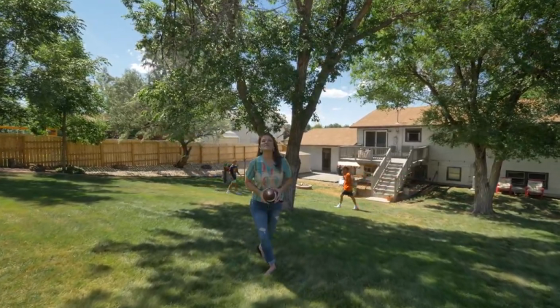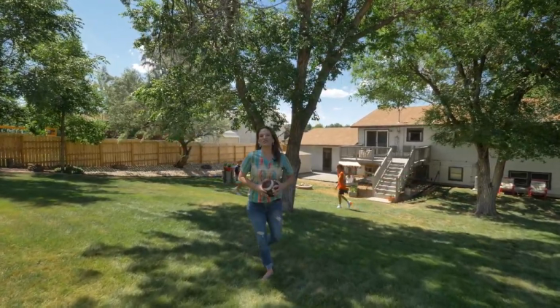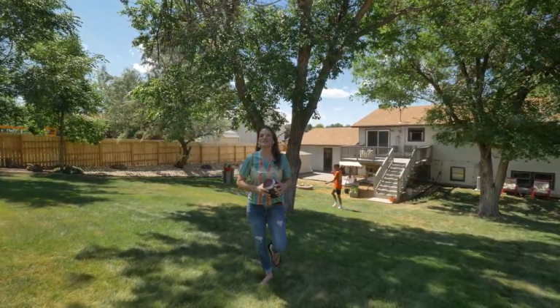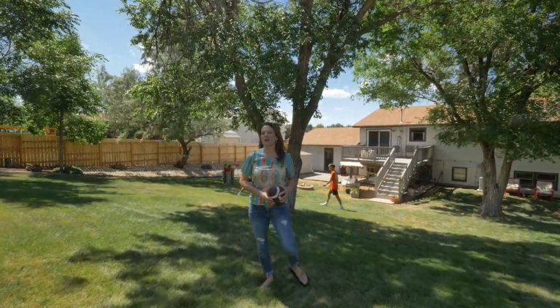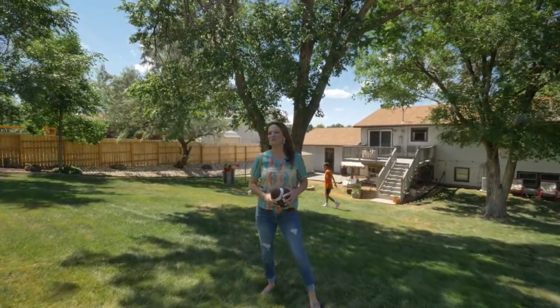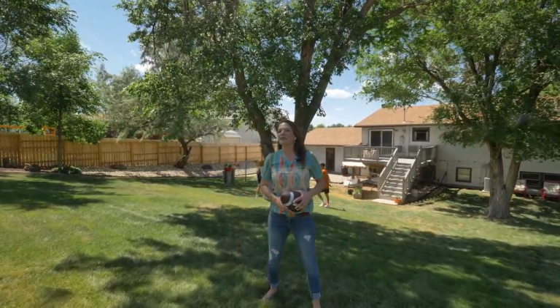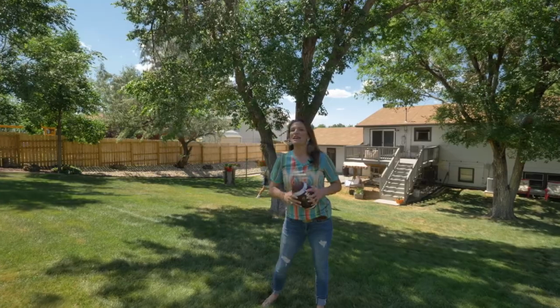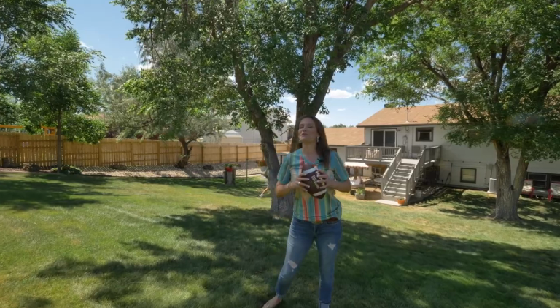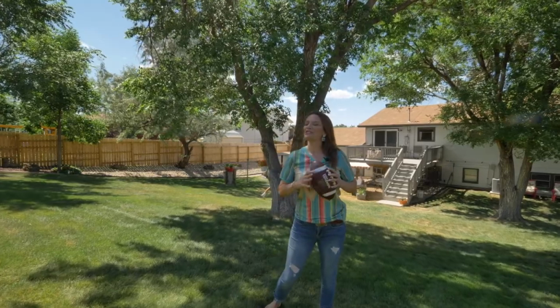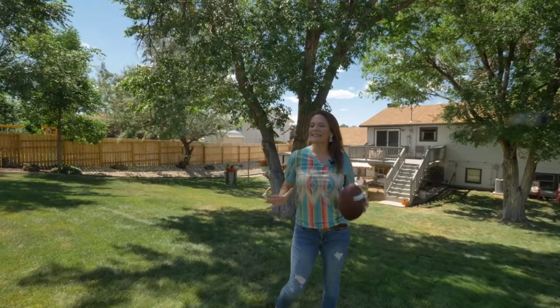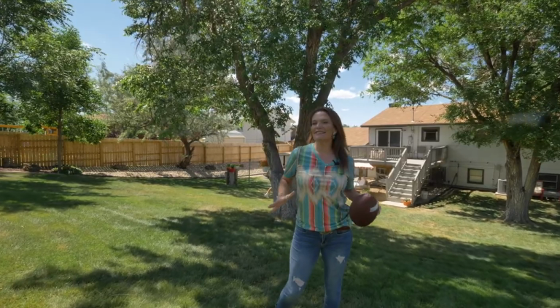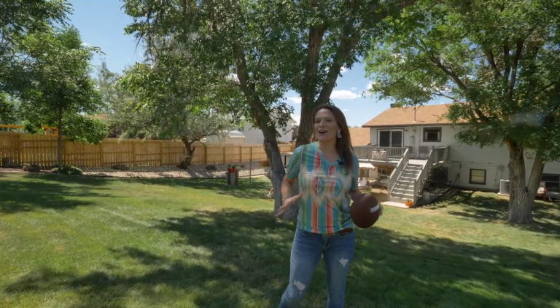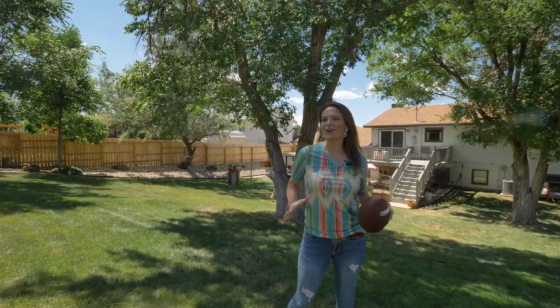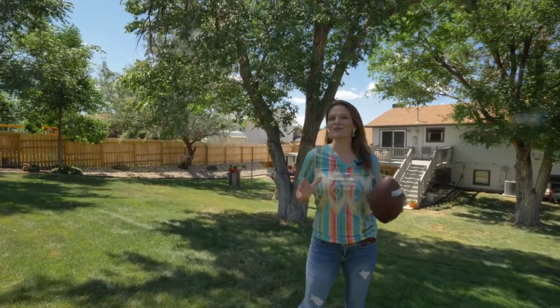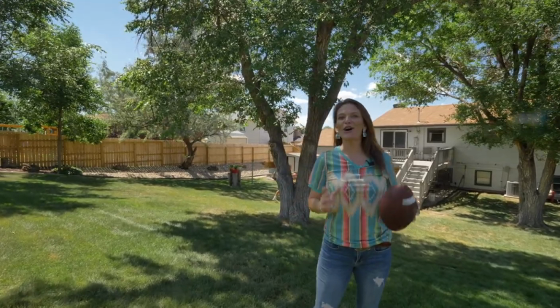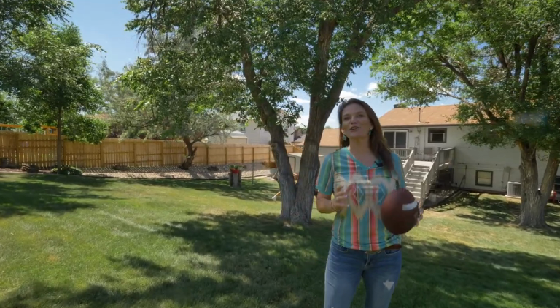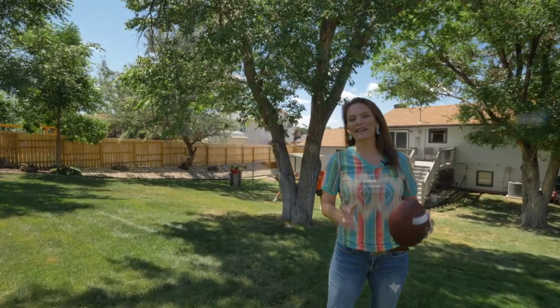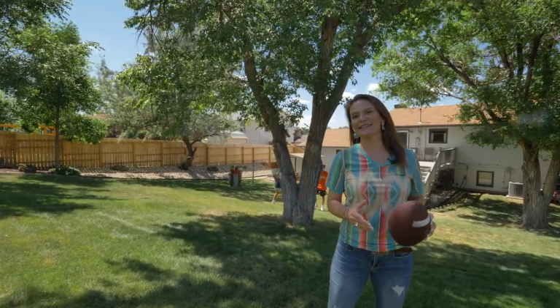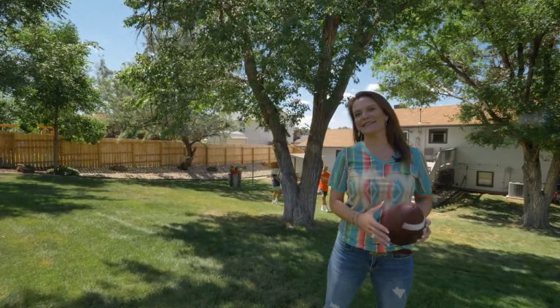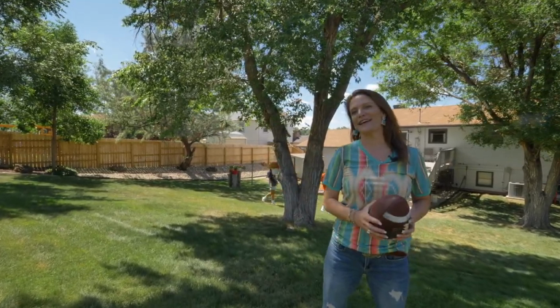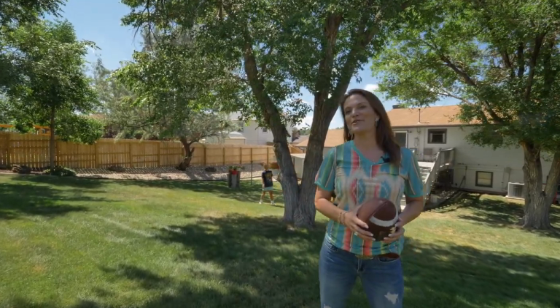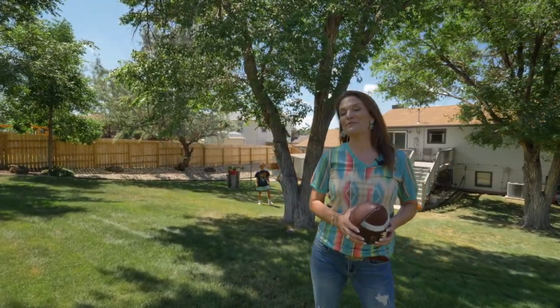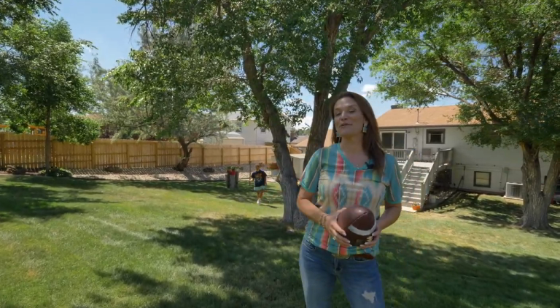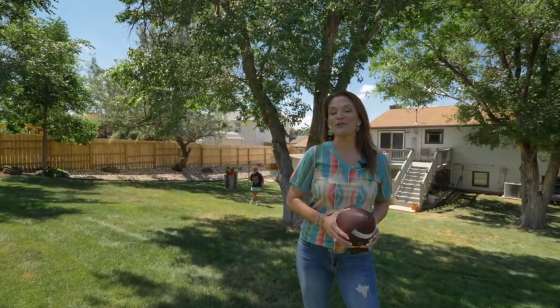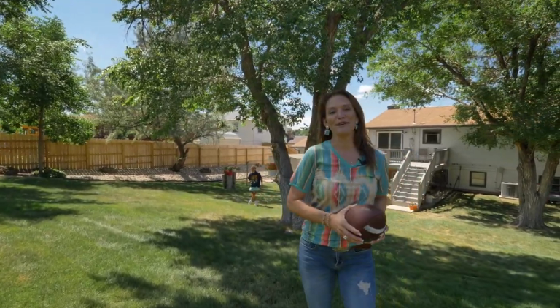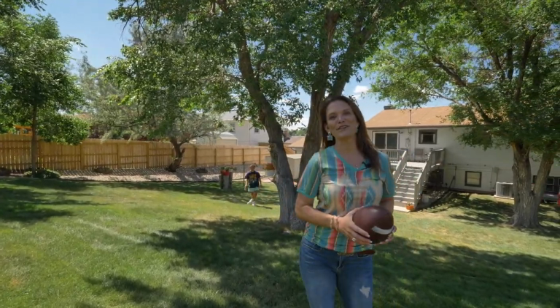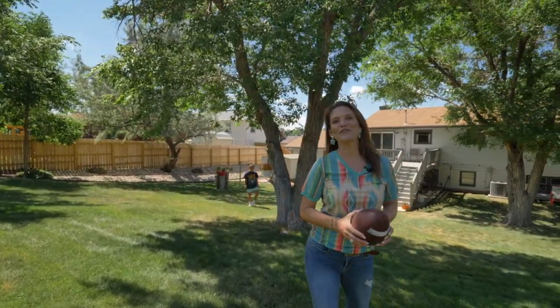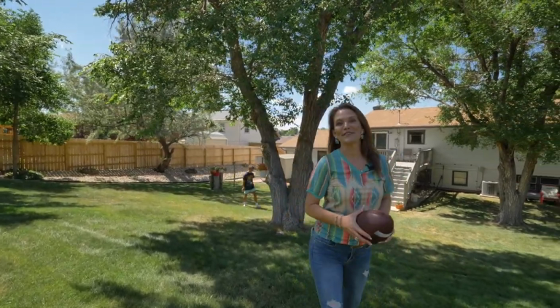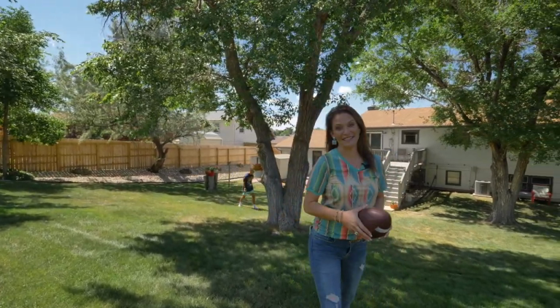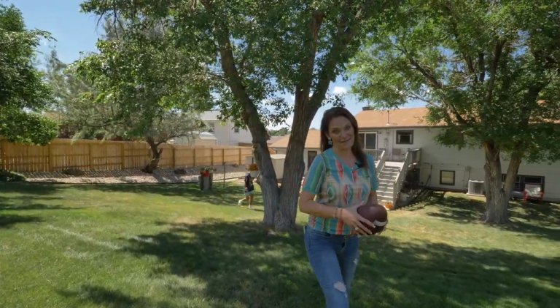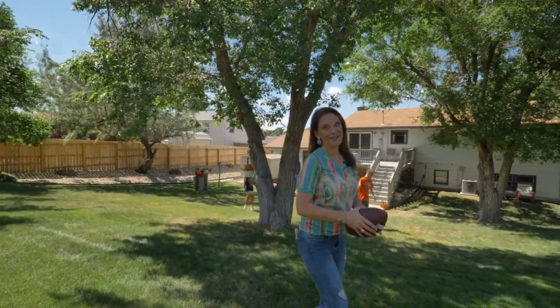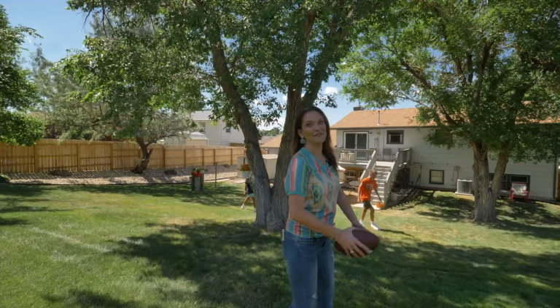We would love to show you this home — it will not last long, so call or text us today. Remember, we want you to love where you live.